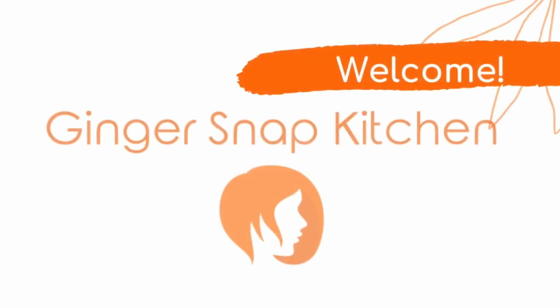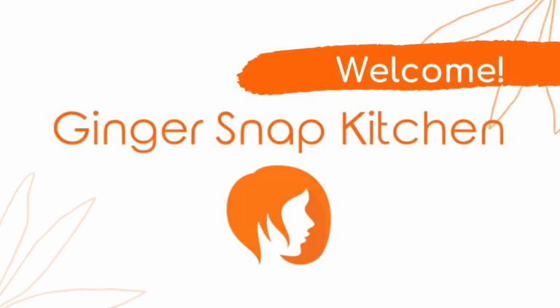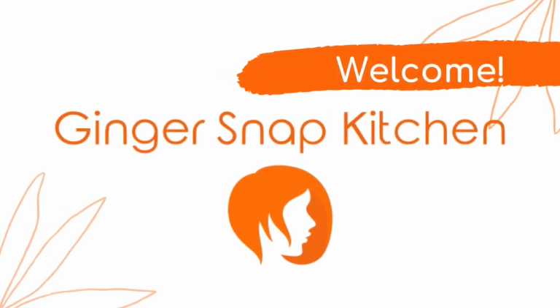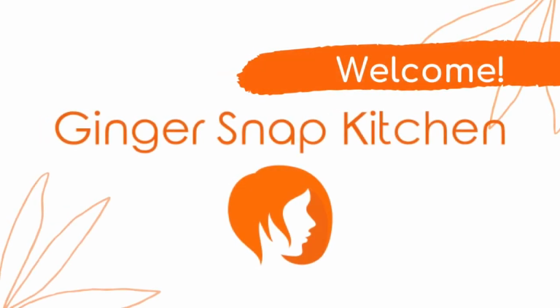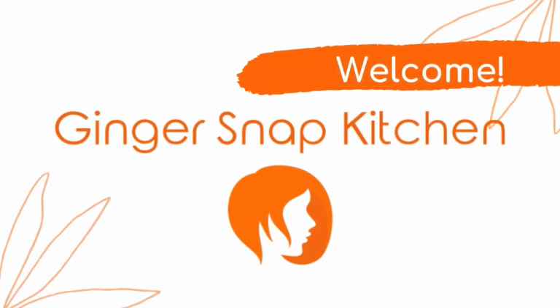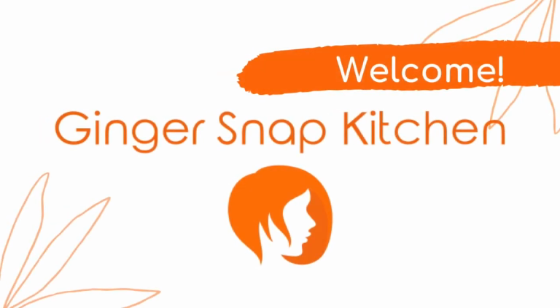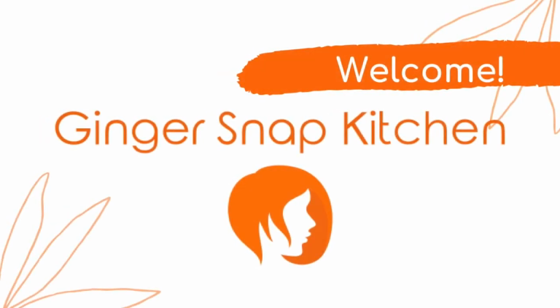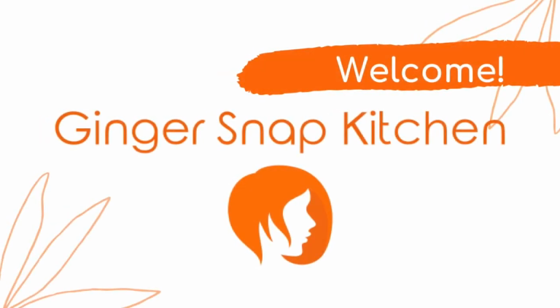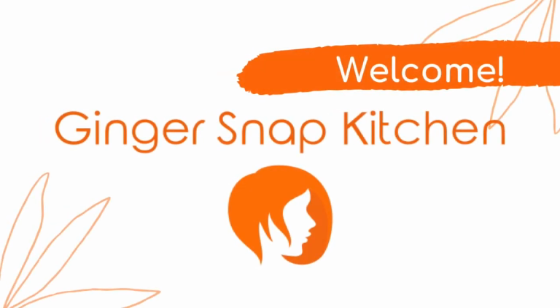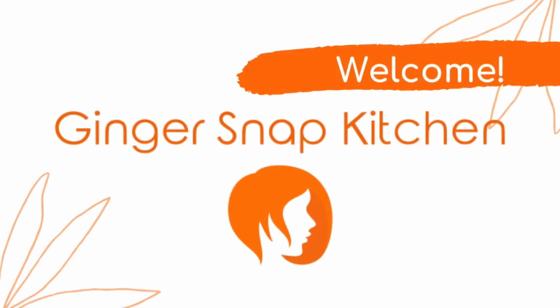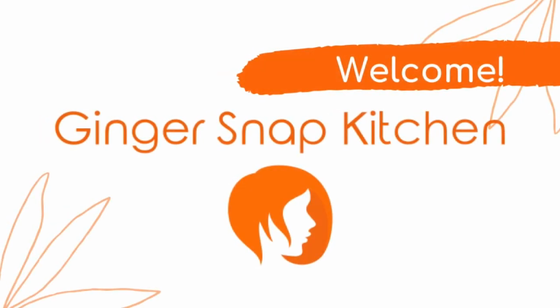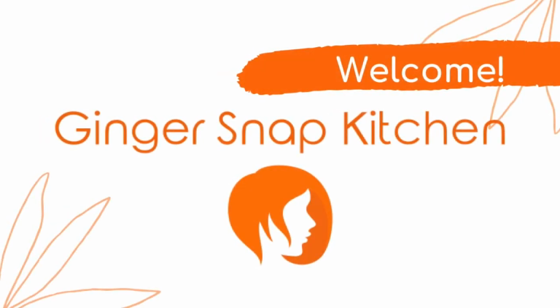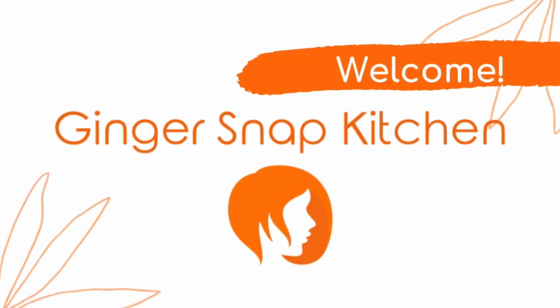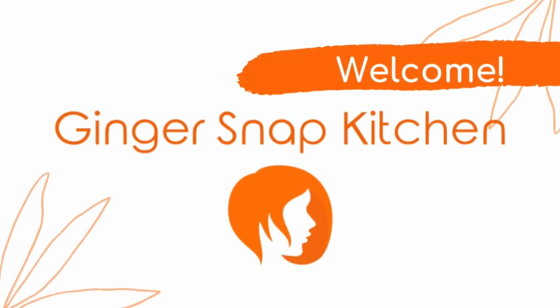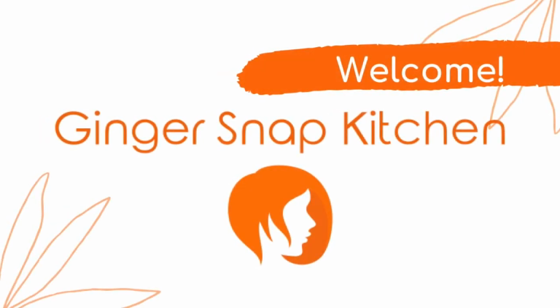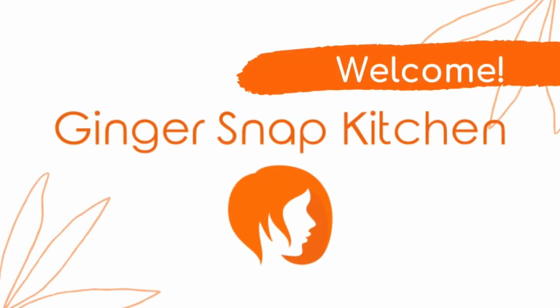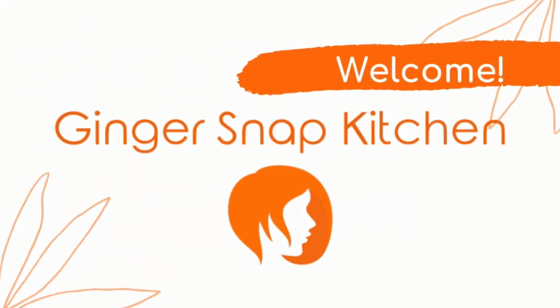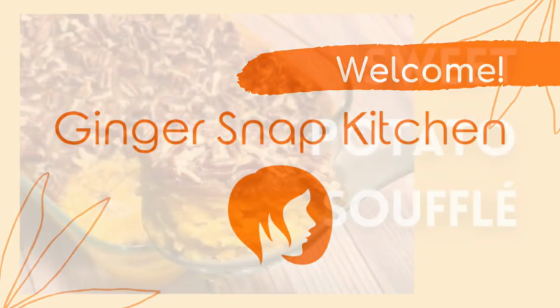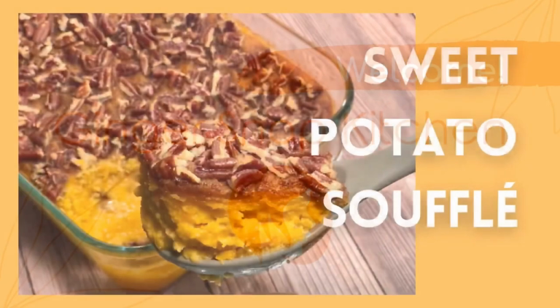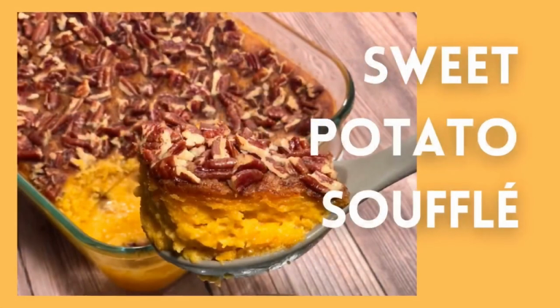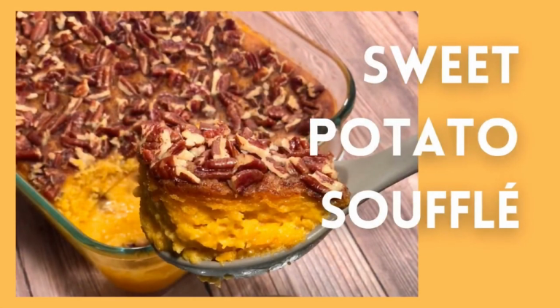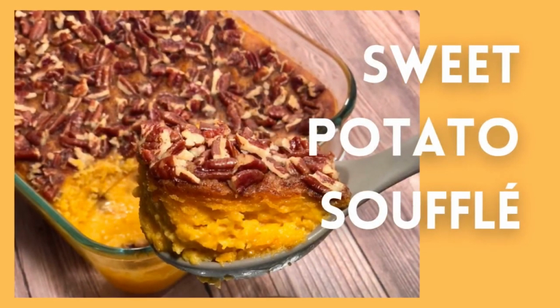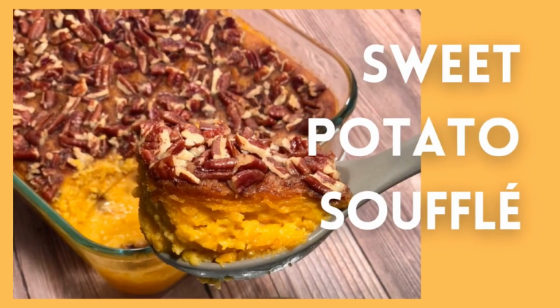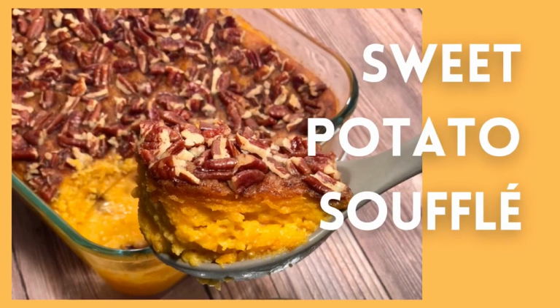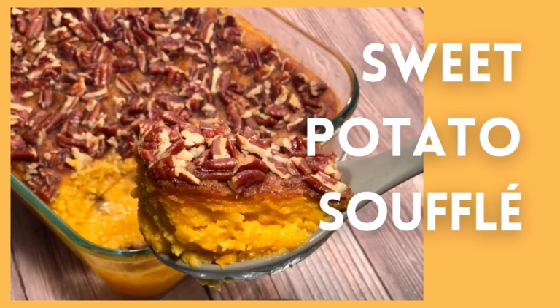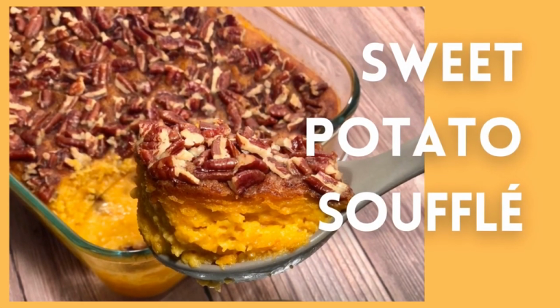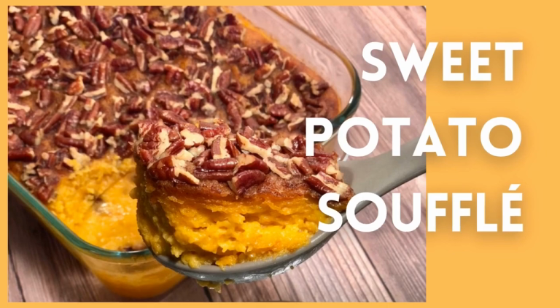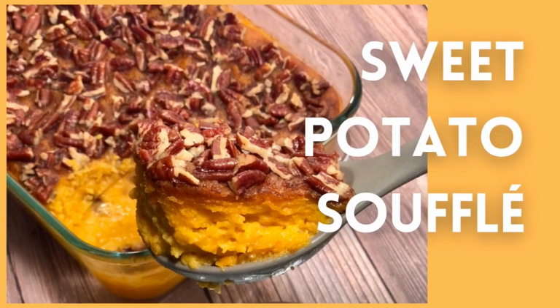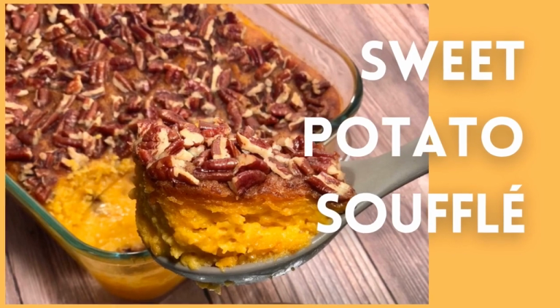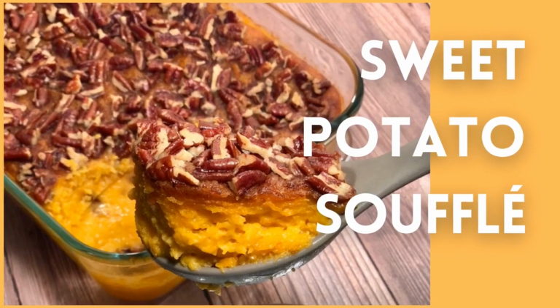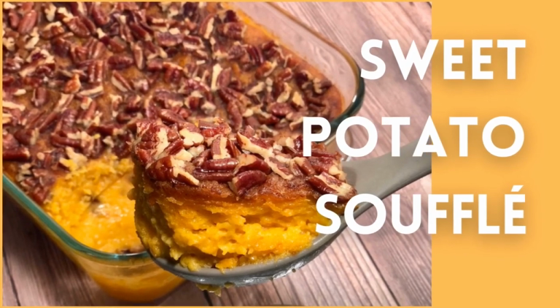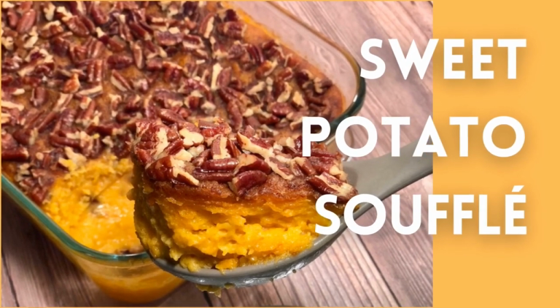Hi, I'm Stephanie. Welcome to my kitchen. Today I'm making a sweet potato souffle.